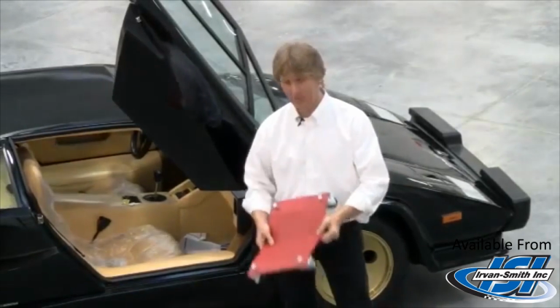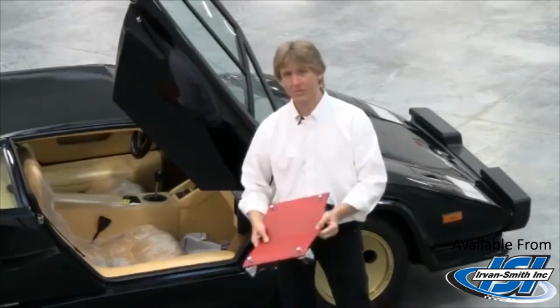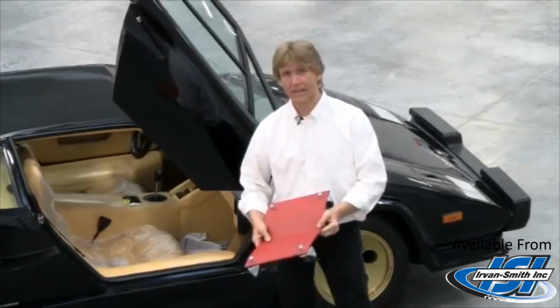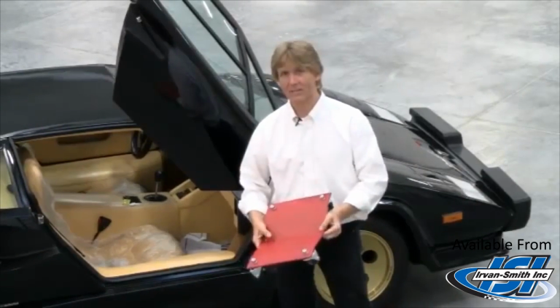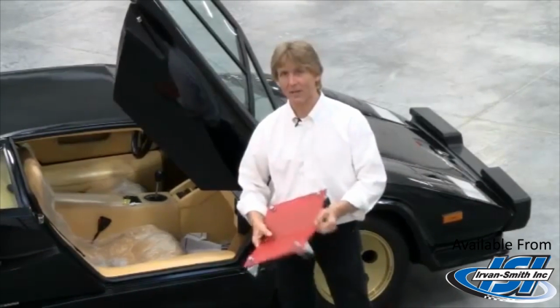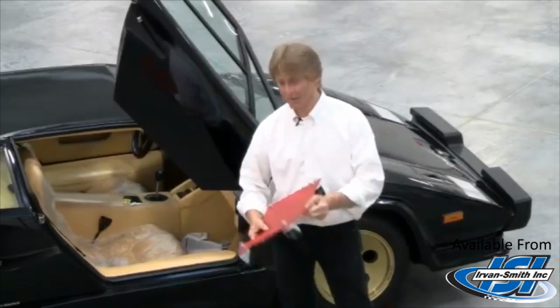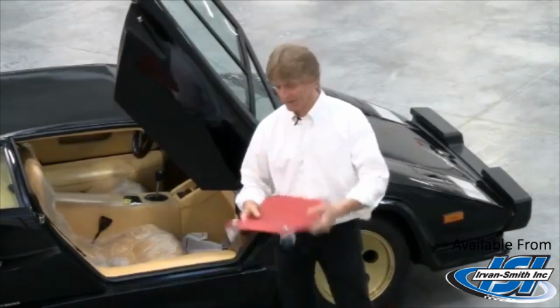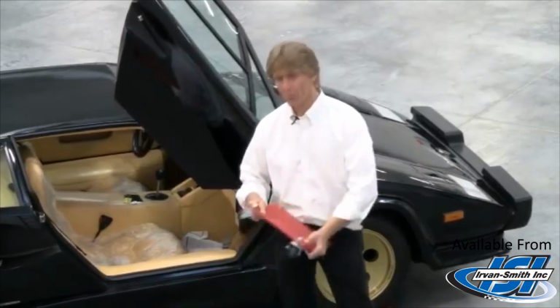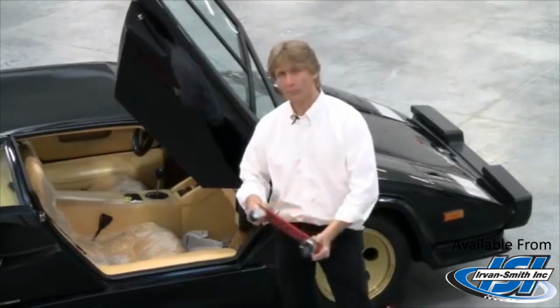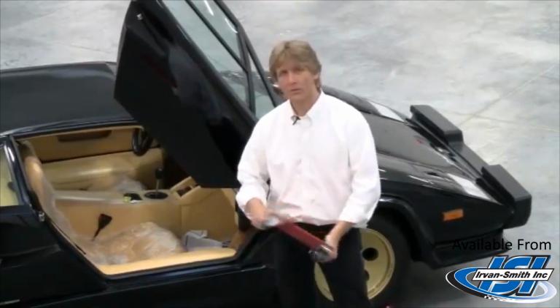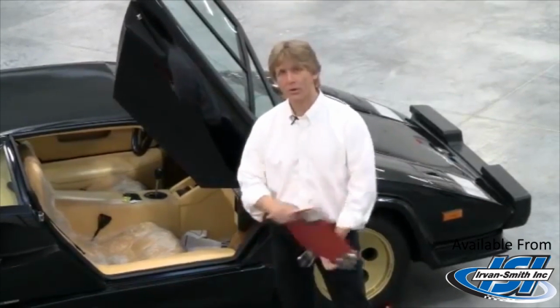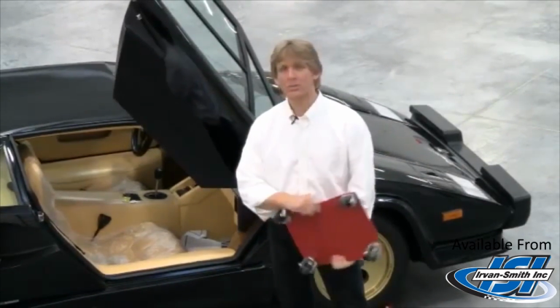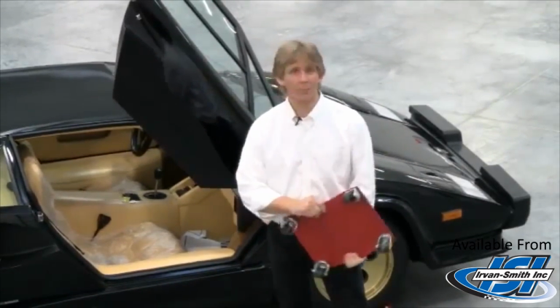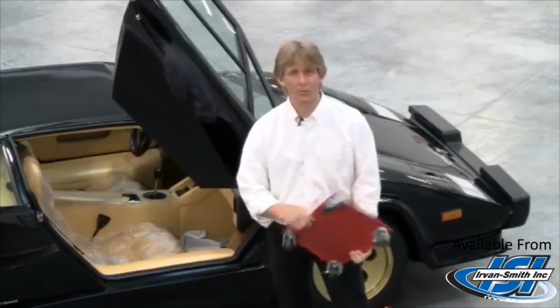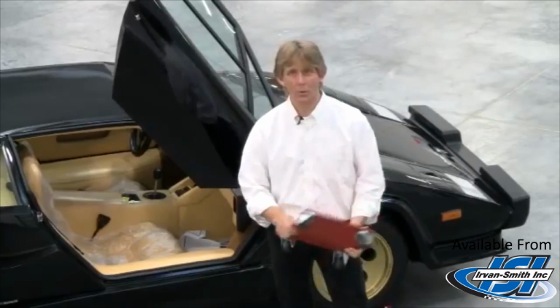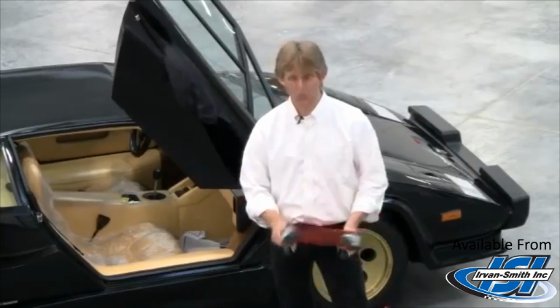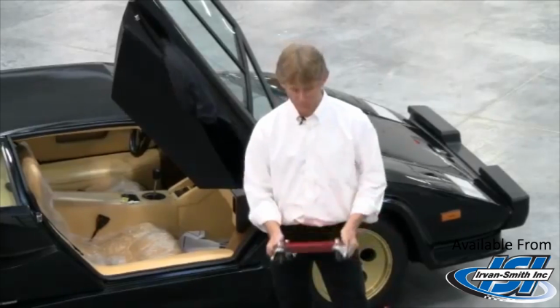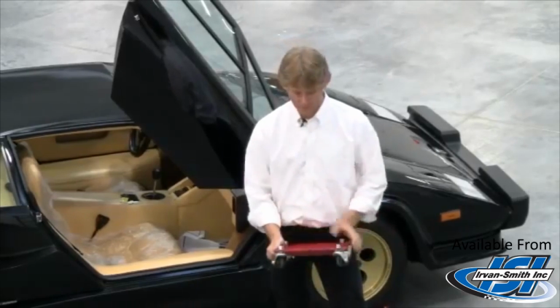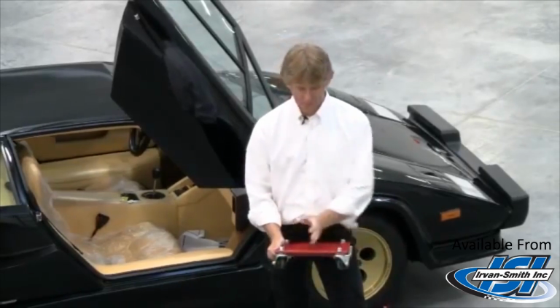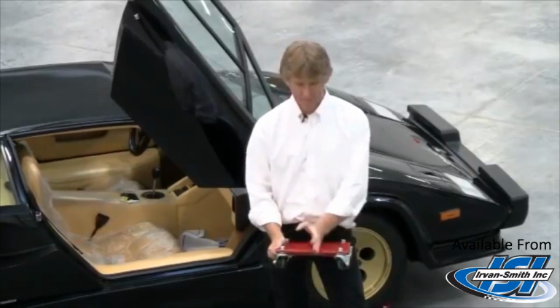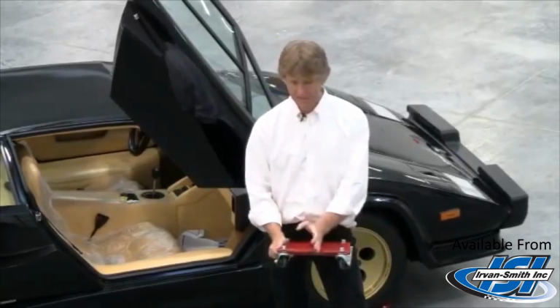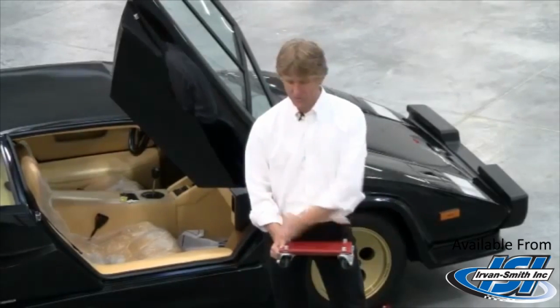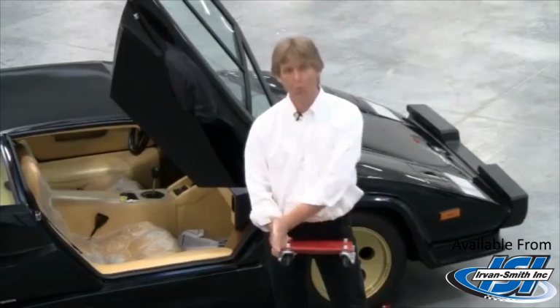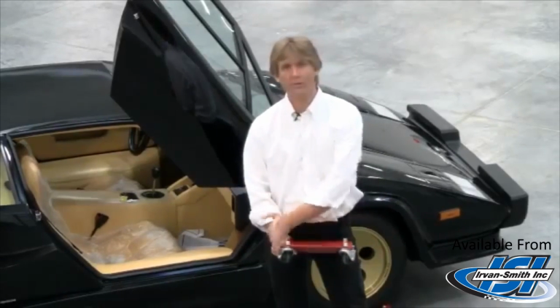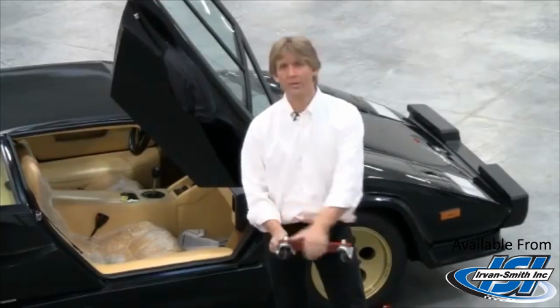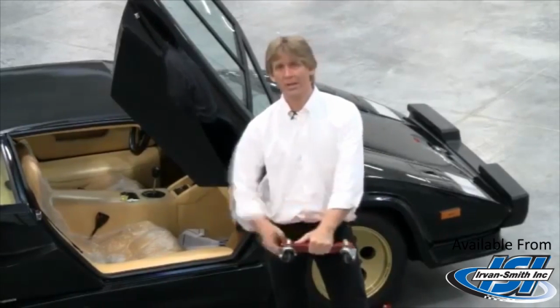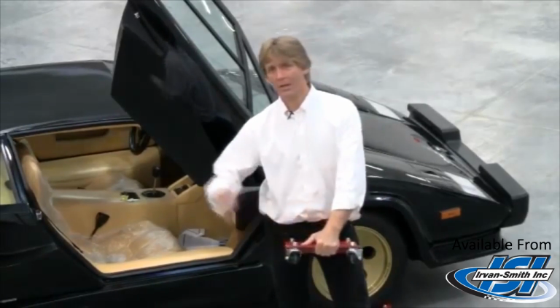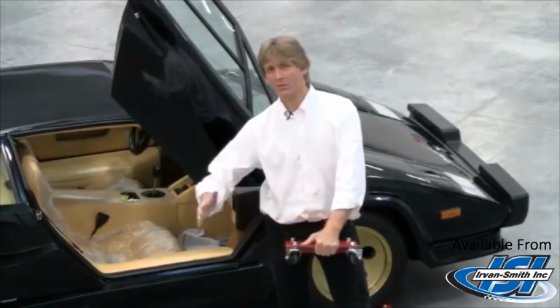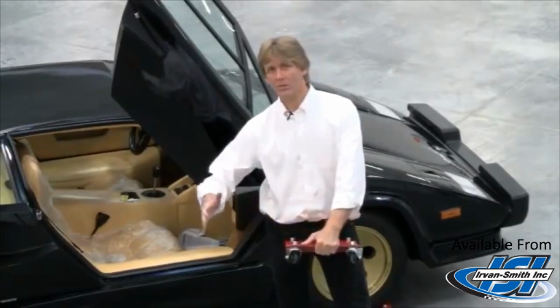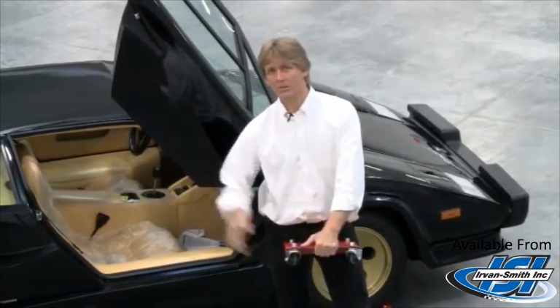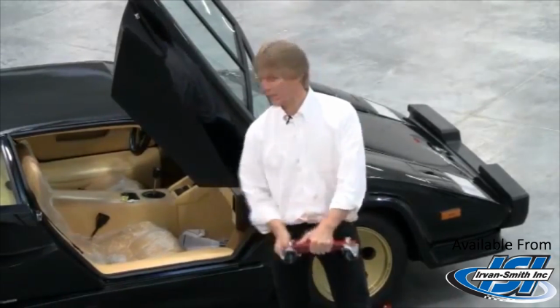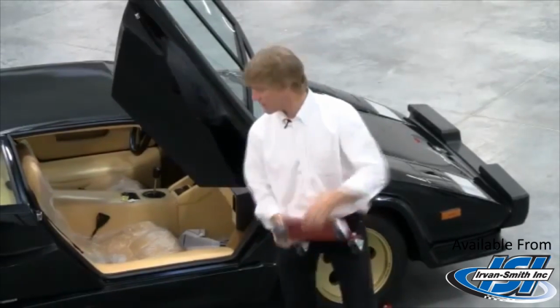This is the cat's meow. You move refrigerators, lawnmowers, the whole shoot match. We make them in an 8-inch, 12-inch, and also 16-inch.